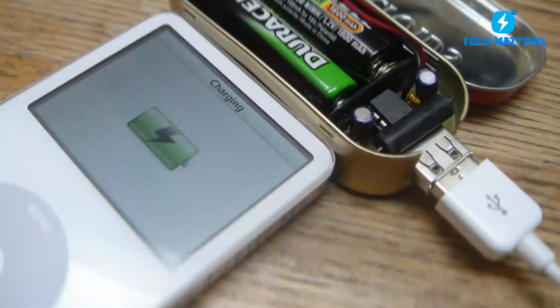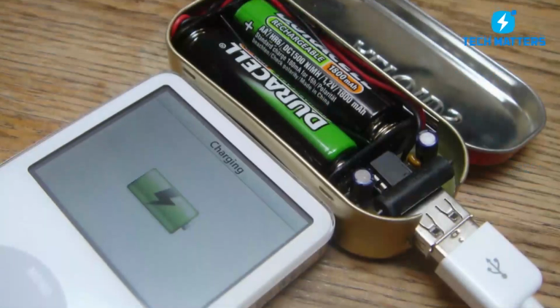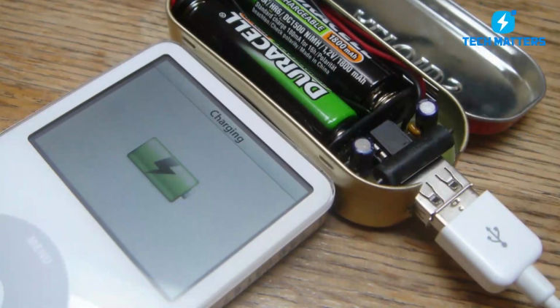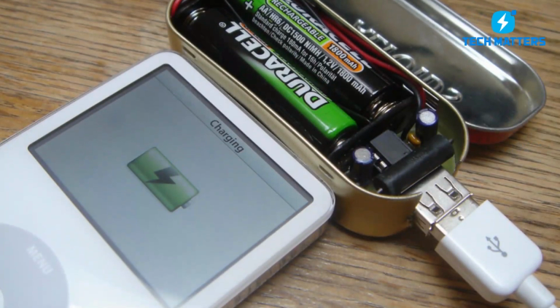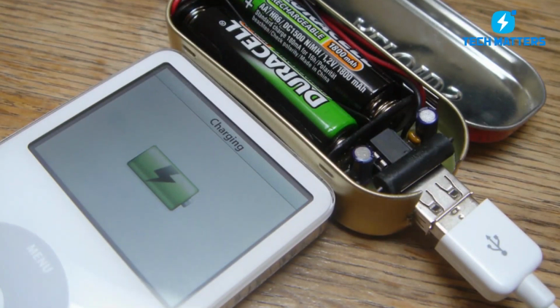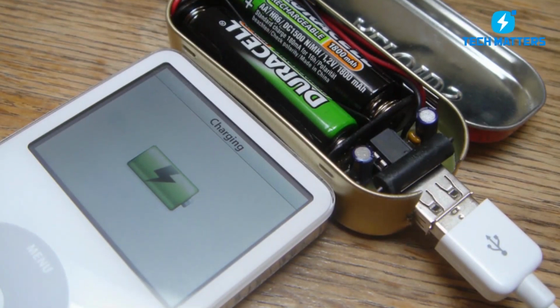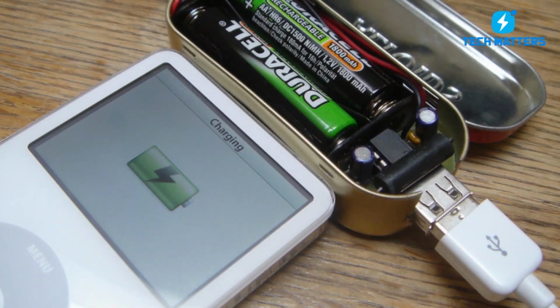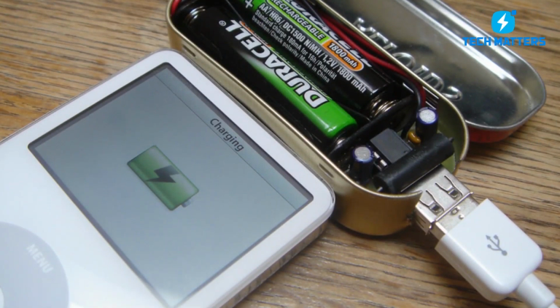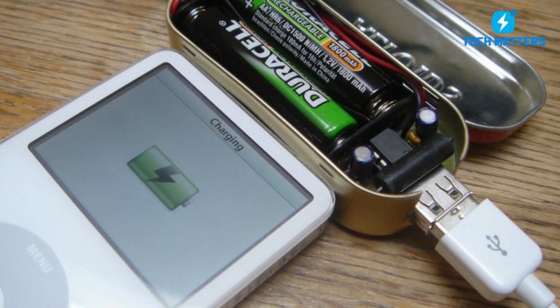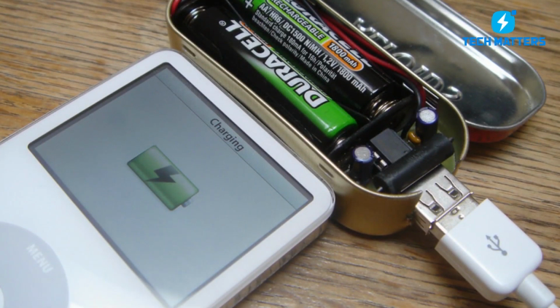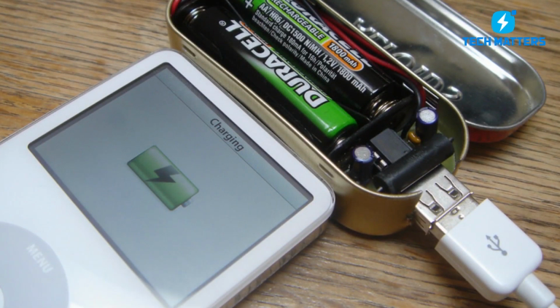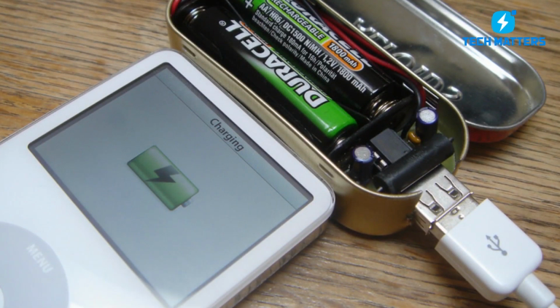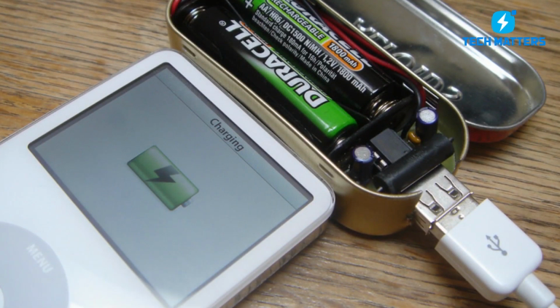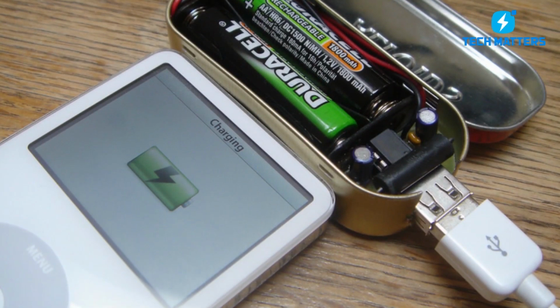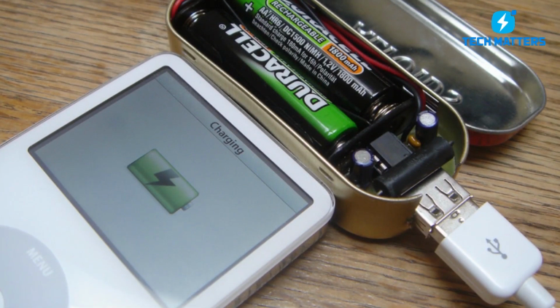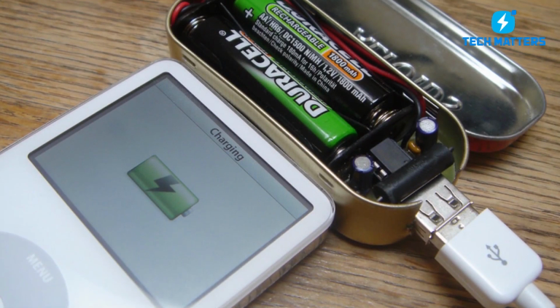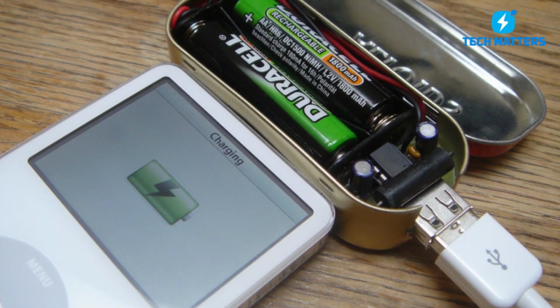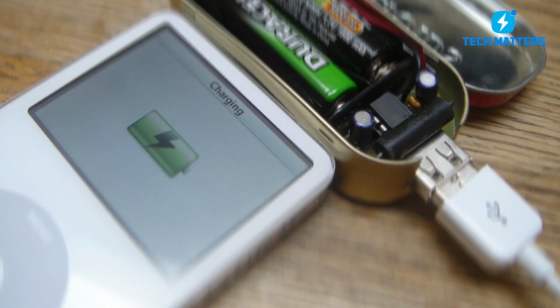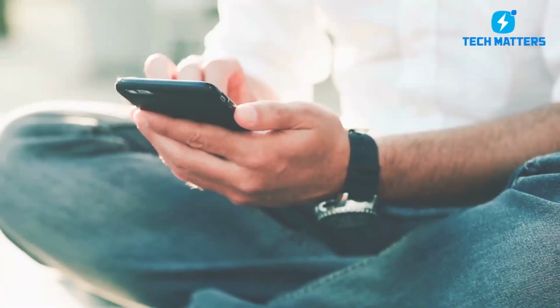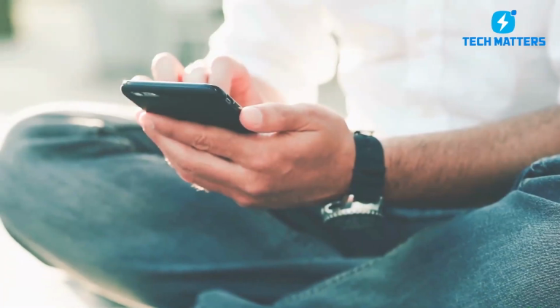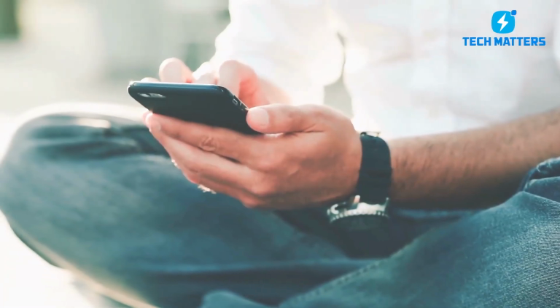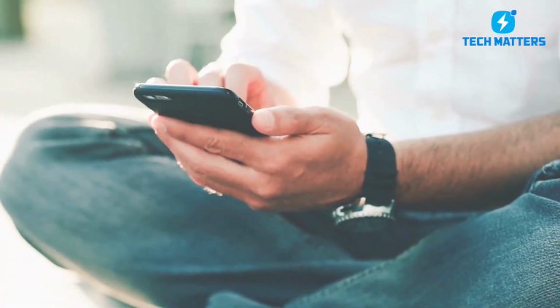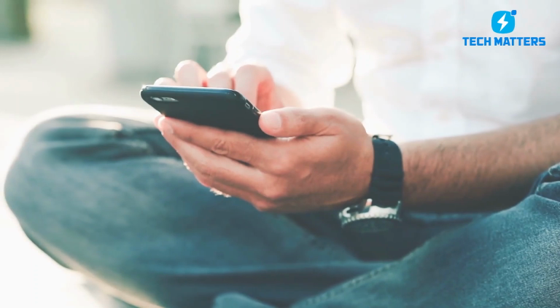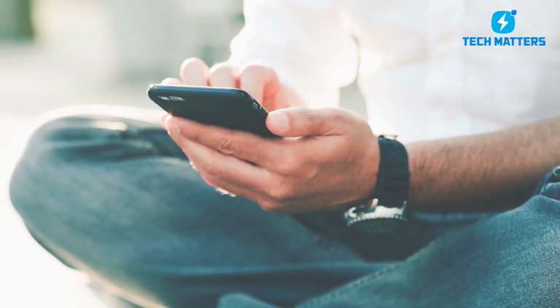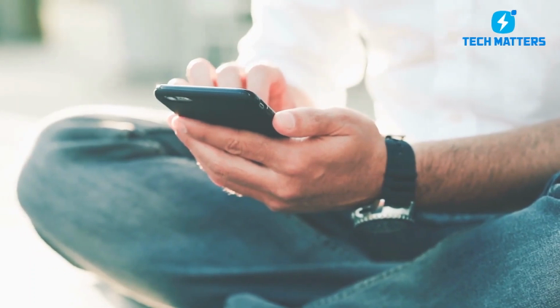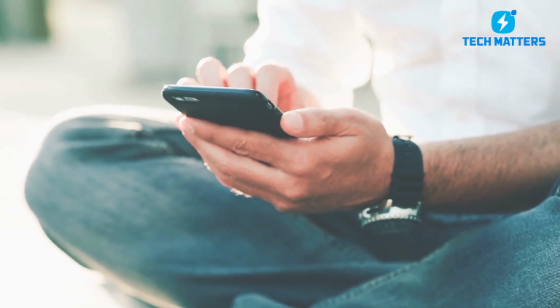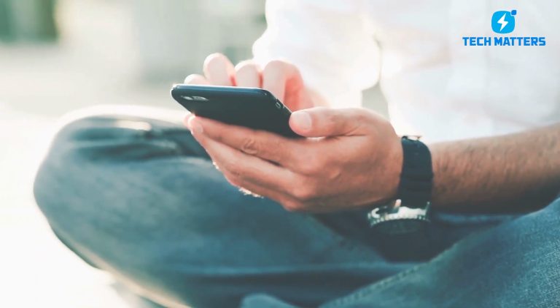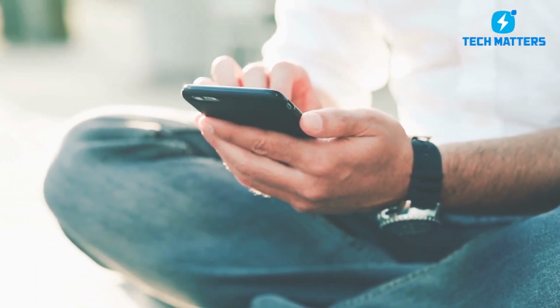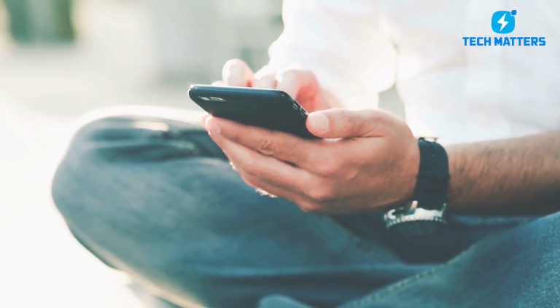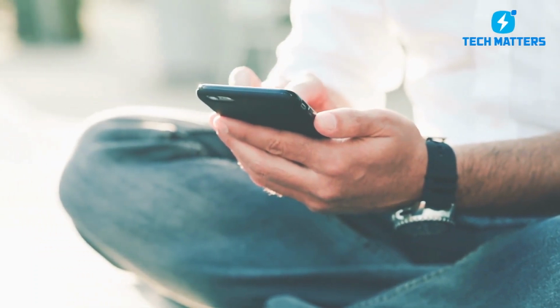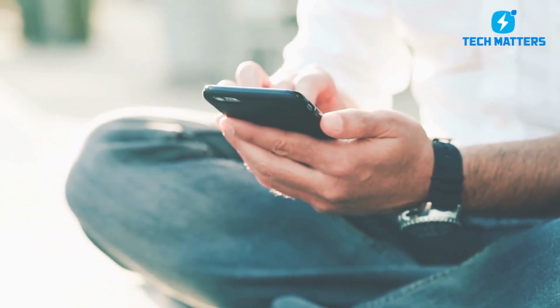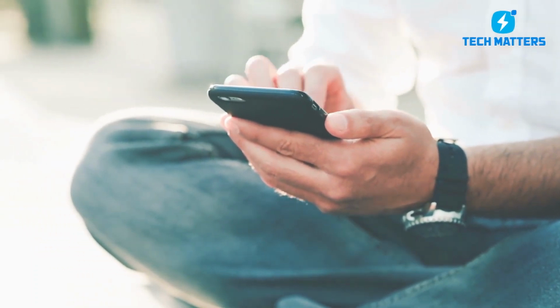Now that we've covered how to DIY a charger, we'll tell you something cool that you can do with your smartphone, so keep an eye out.